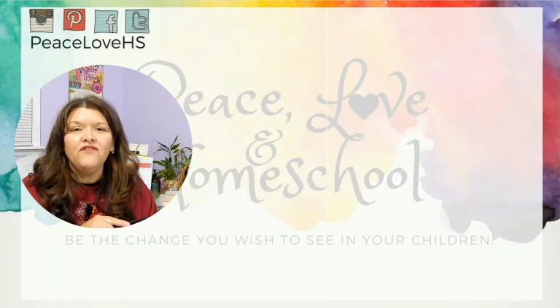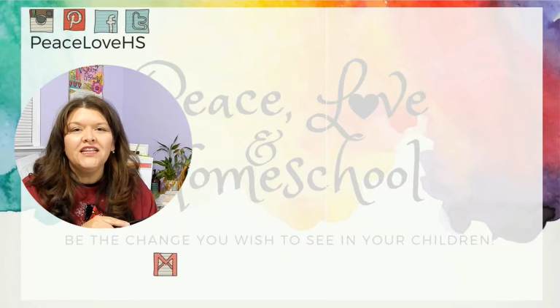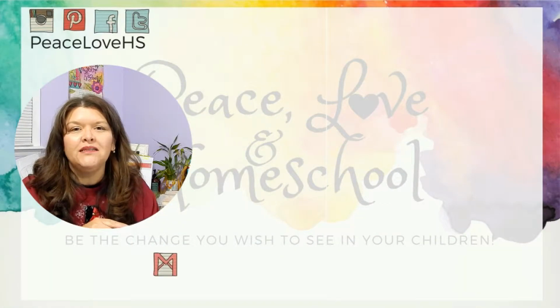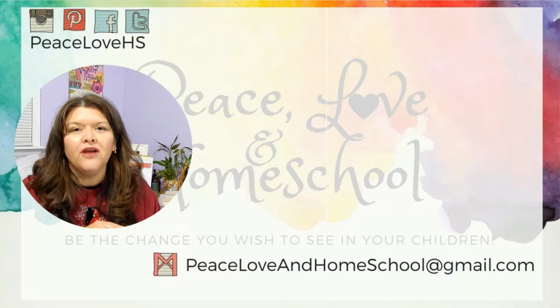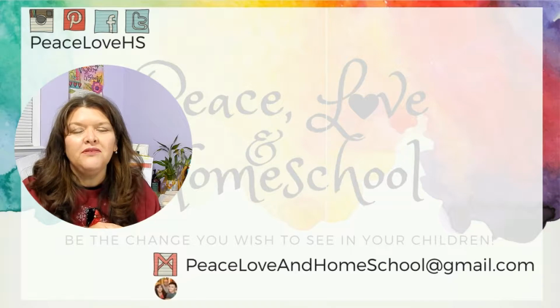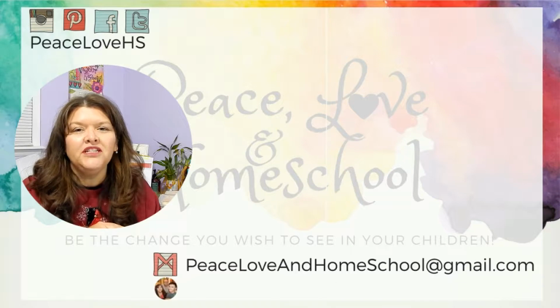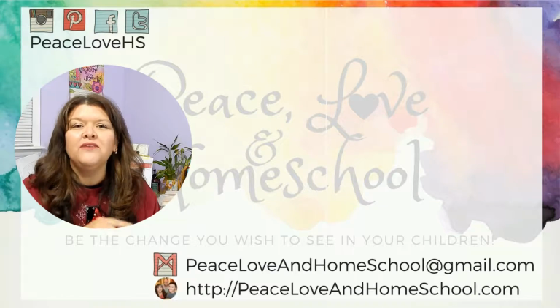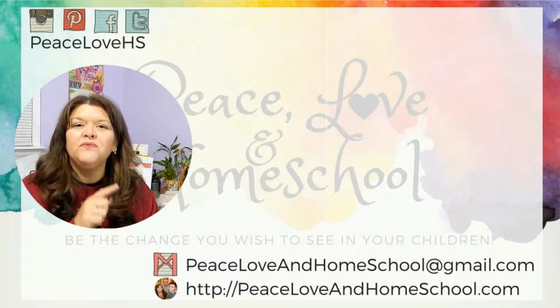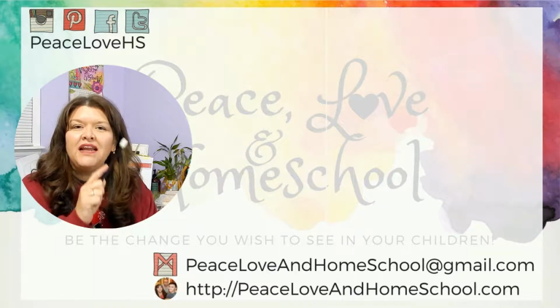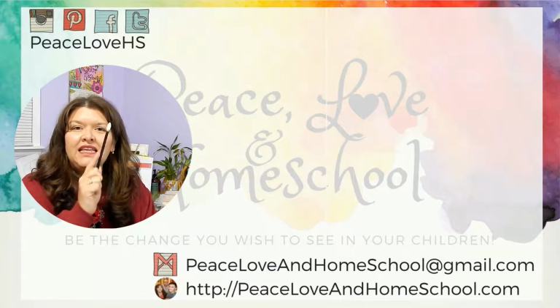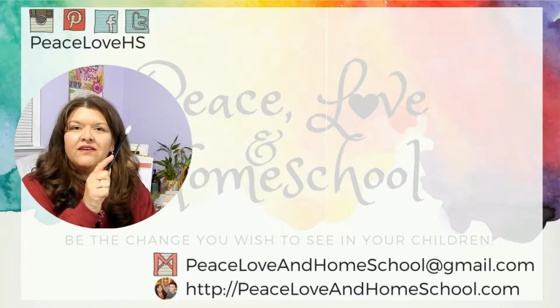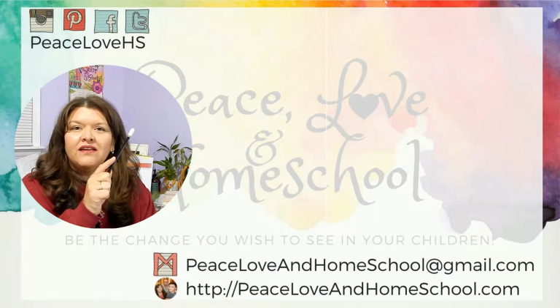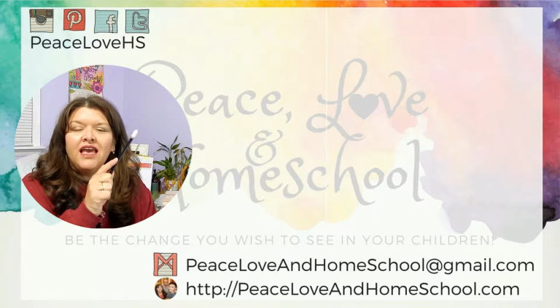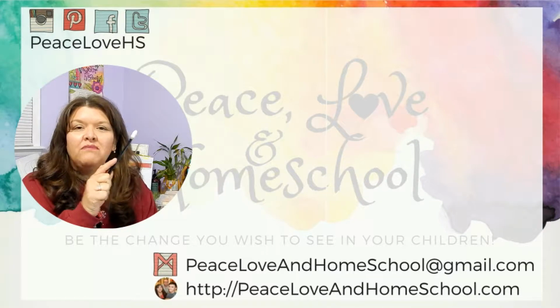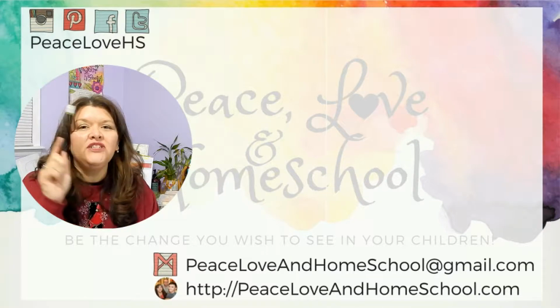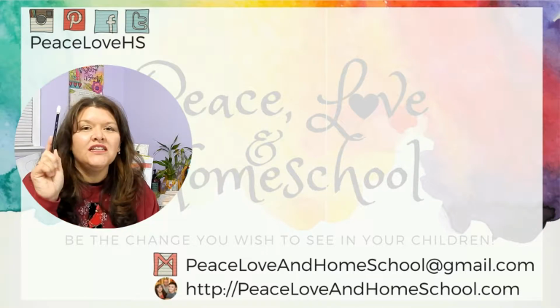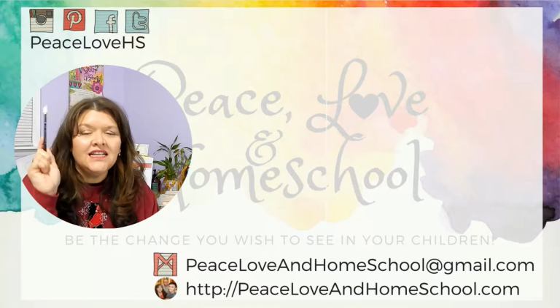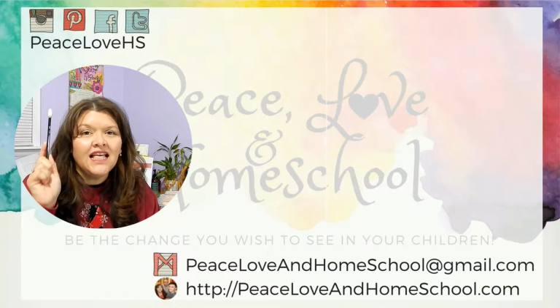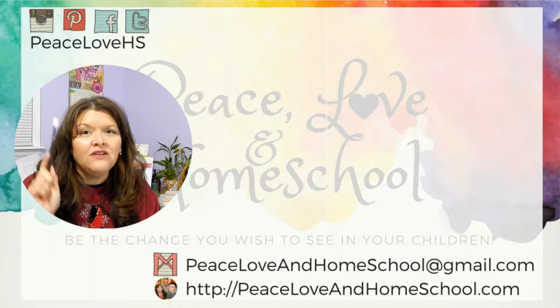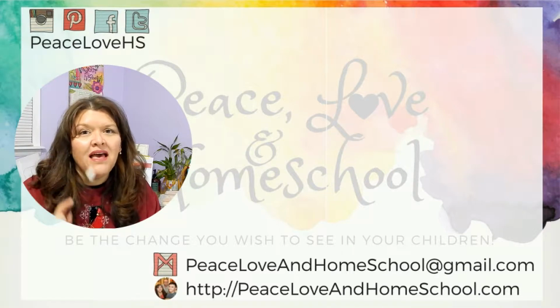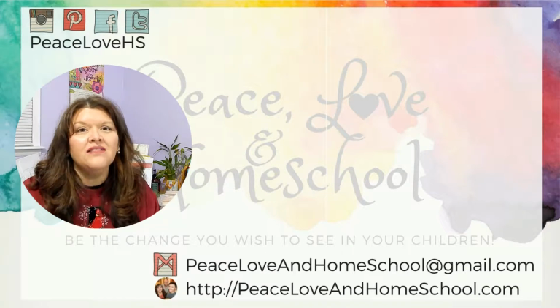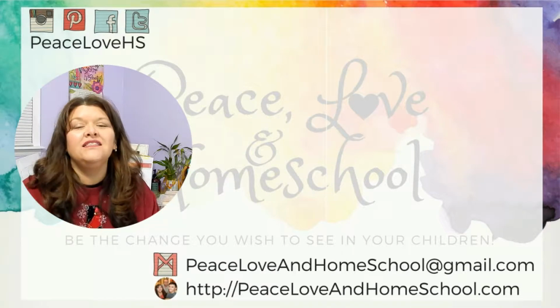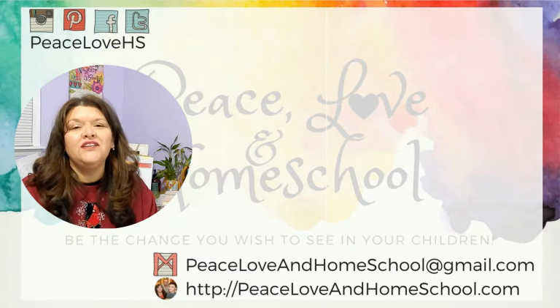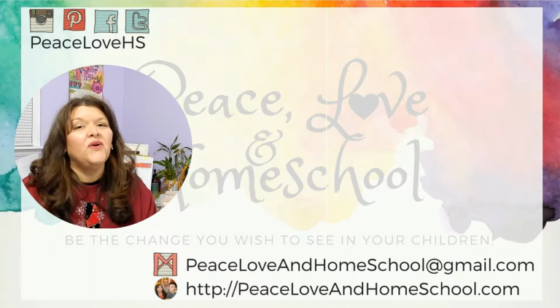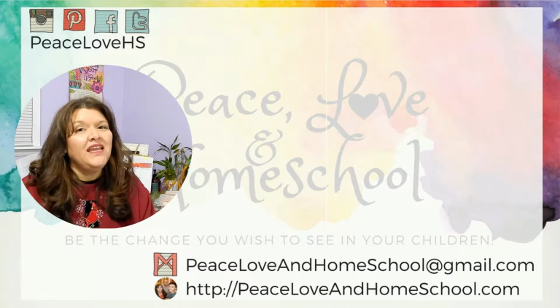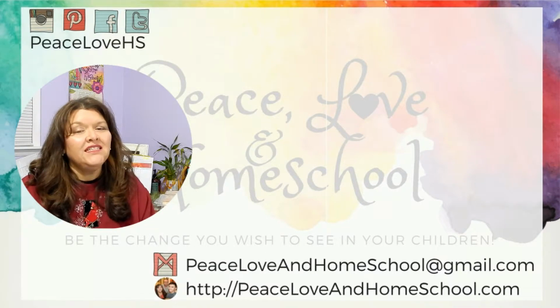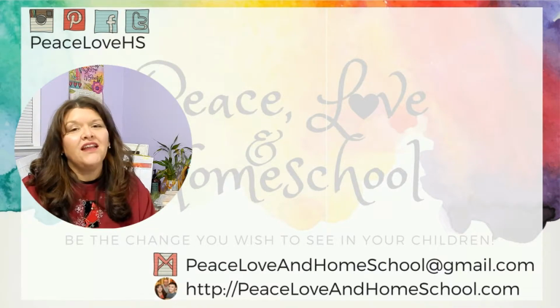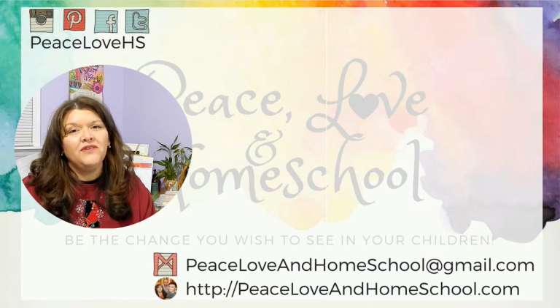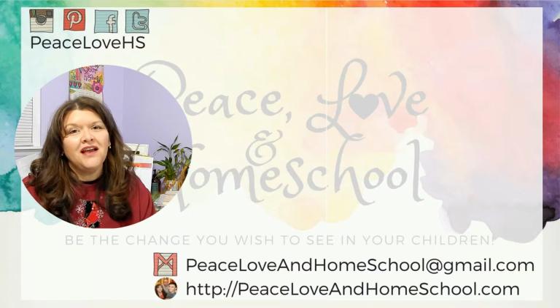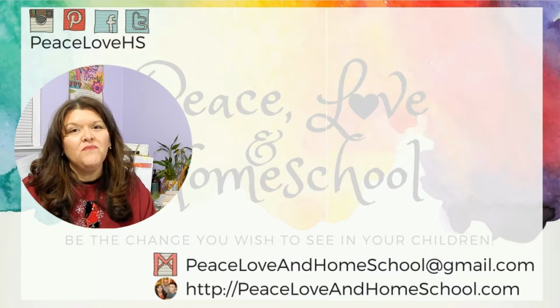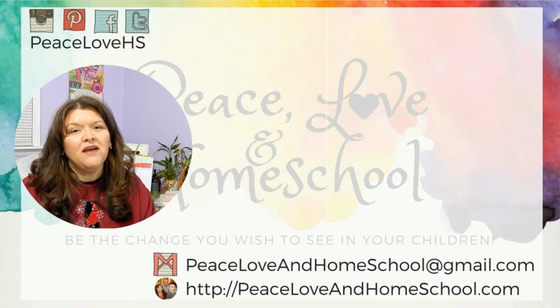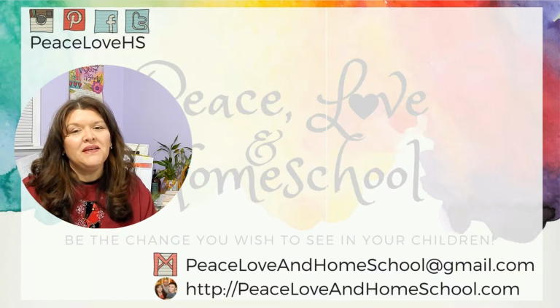Don't forget to subscribe to our channel right here, and be sure to ding that little bell so you know each and every time we upload.